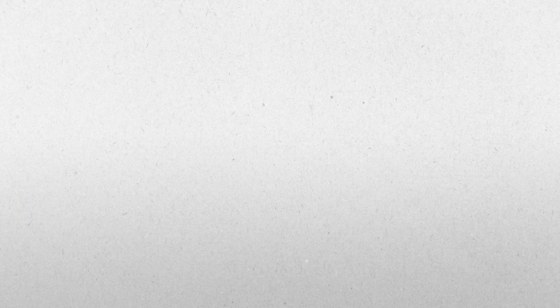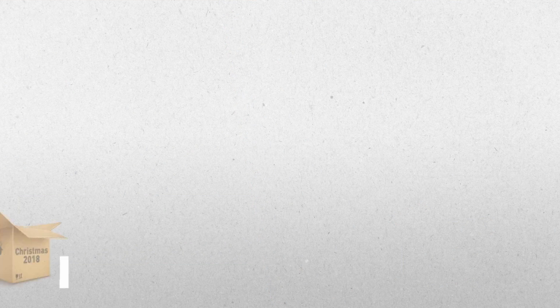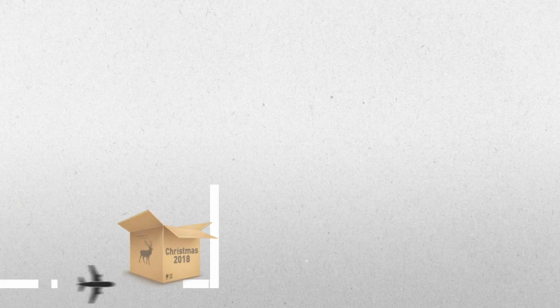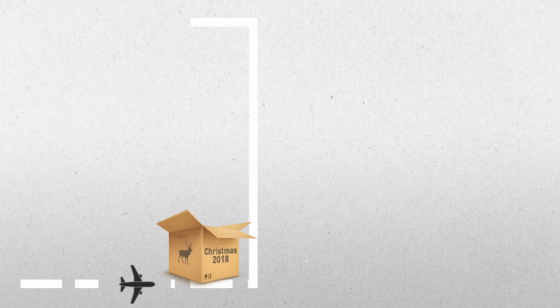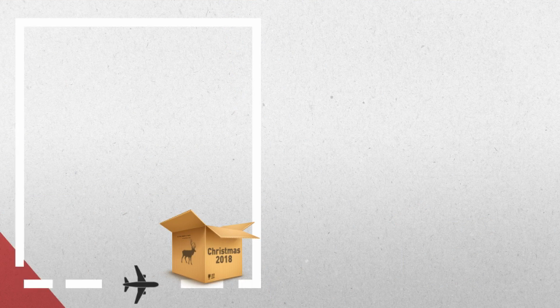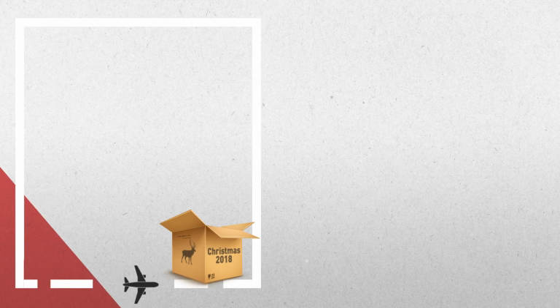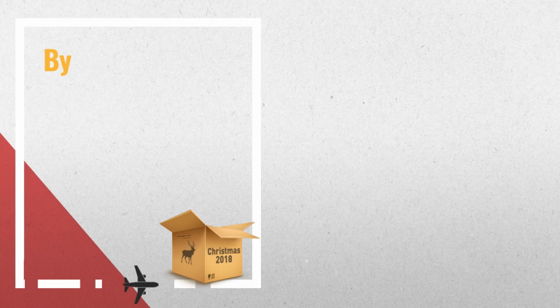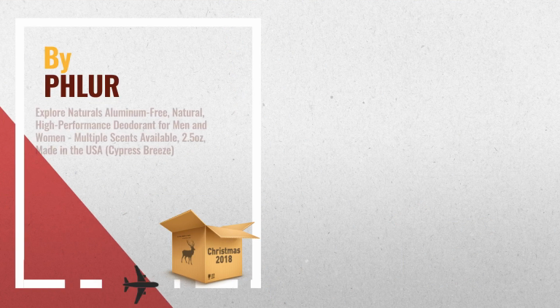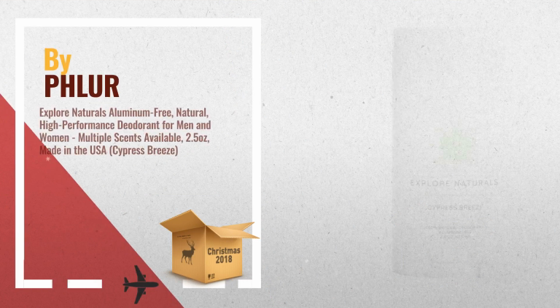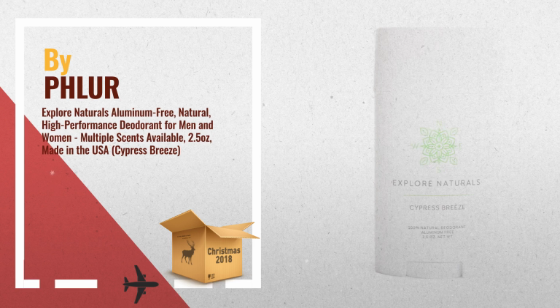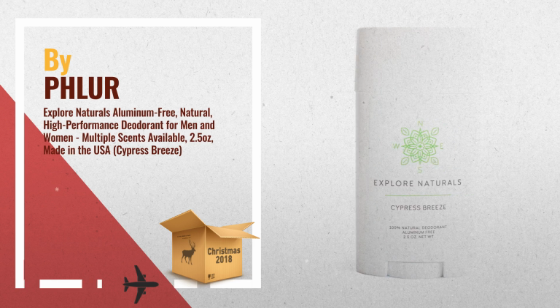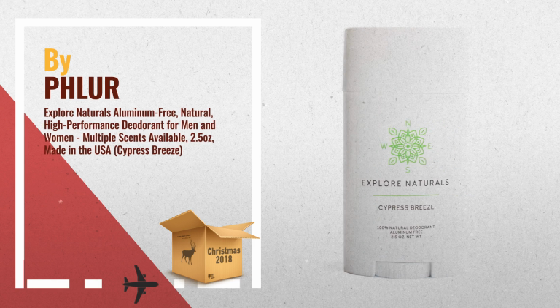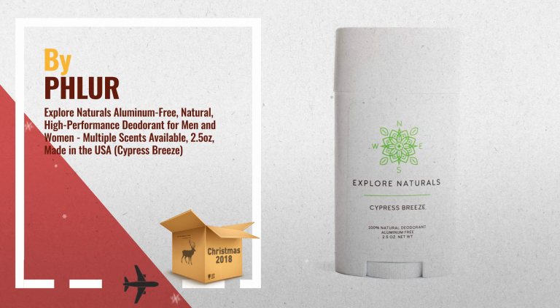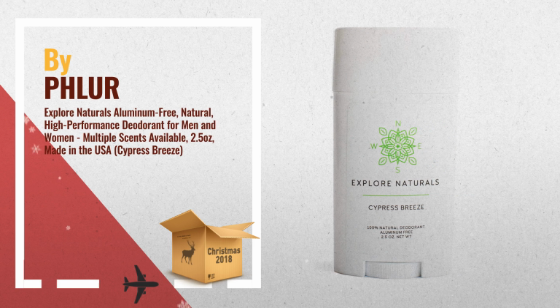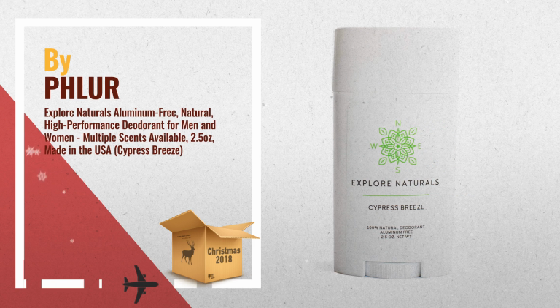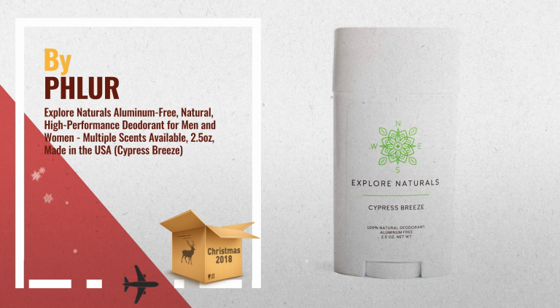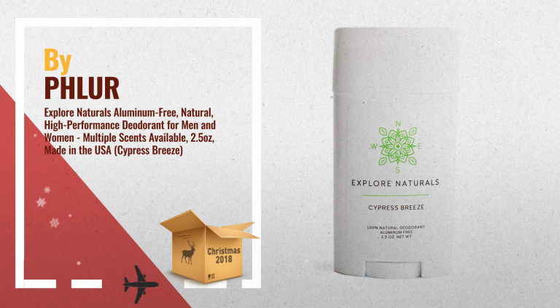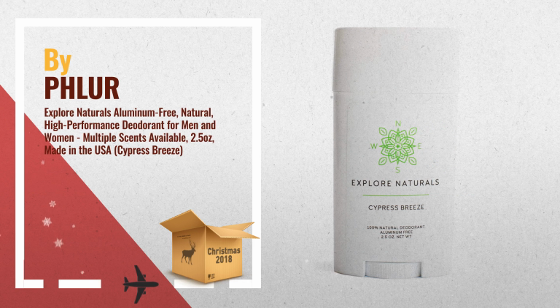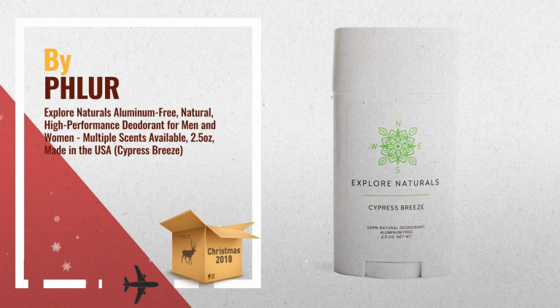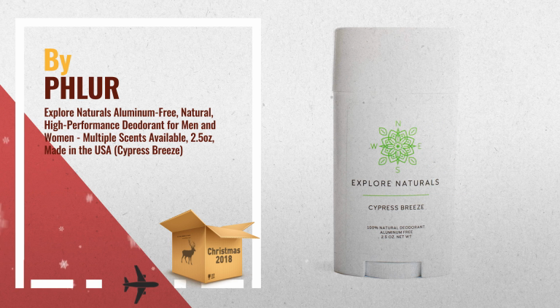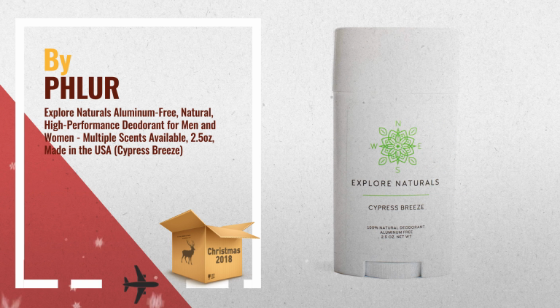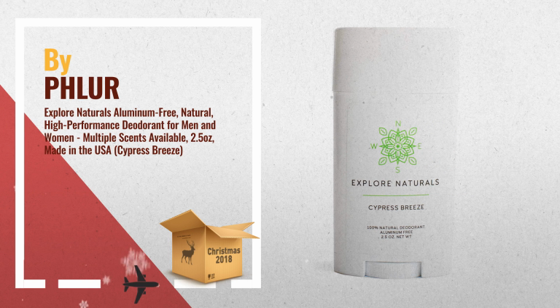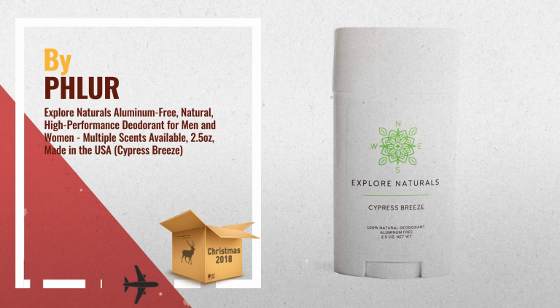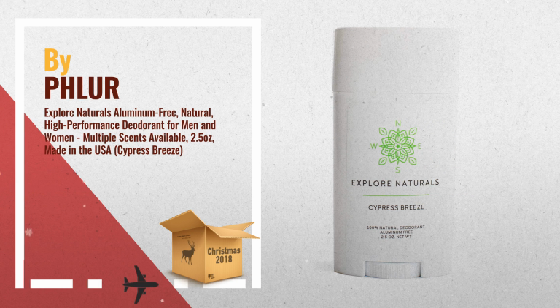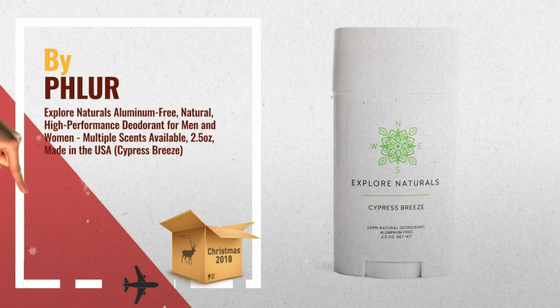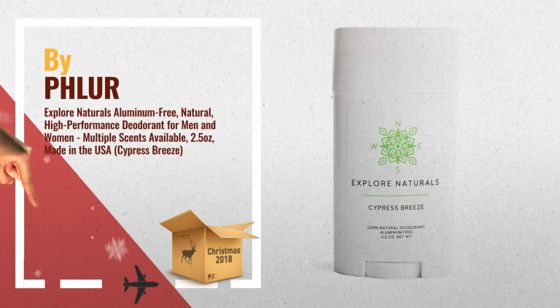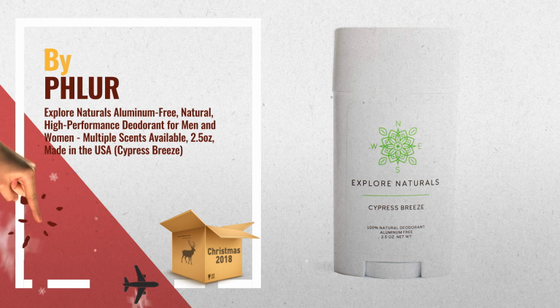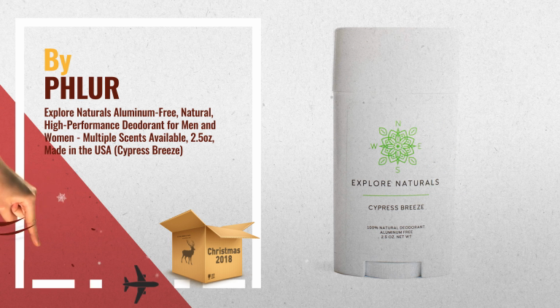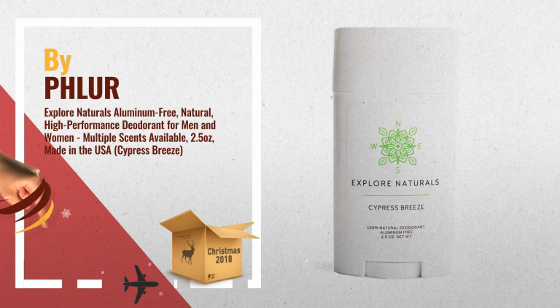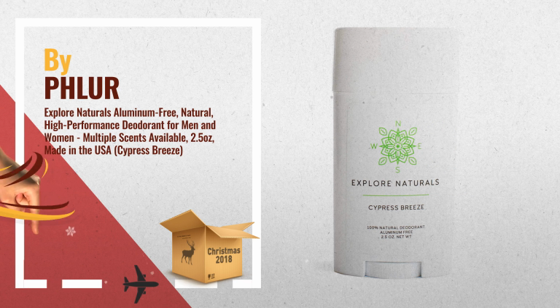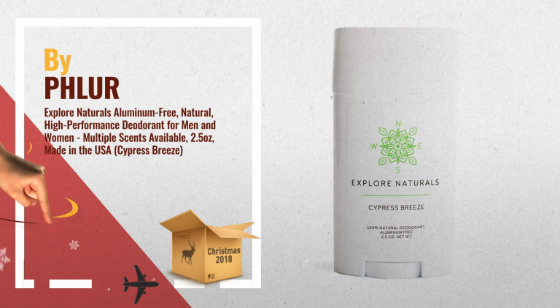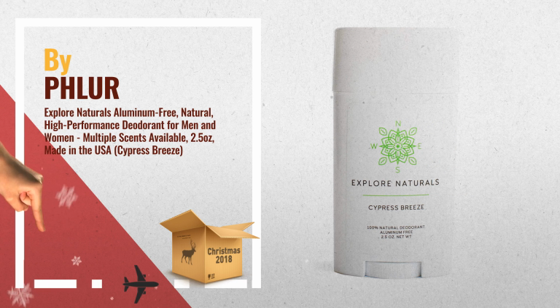Number 3: A high-performance deodorant for life's adventures, refined by Nature's Elements, by Fleur.